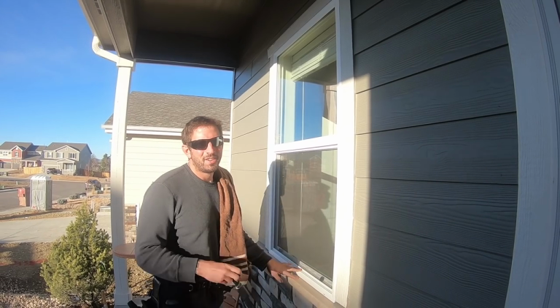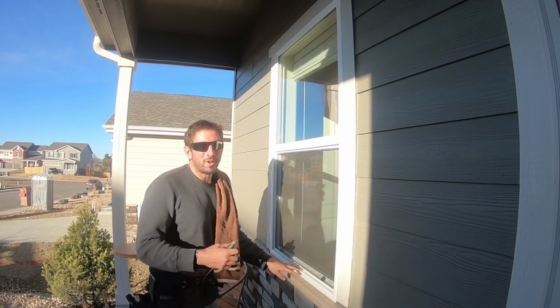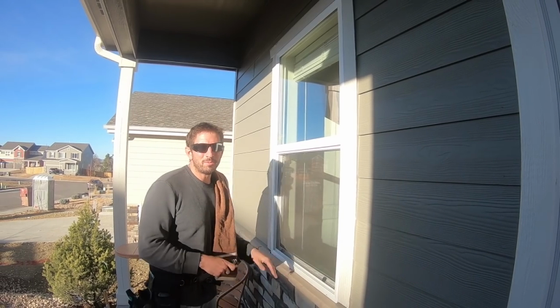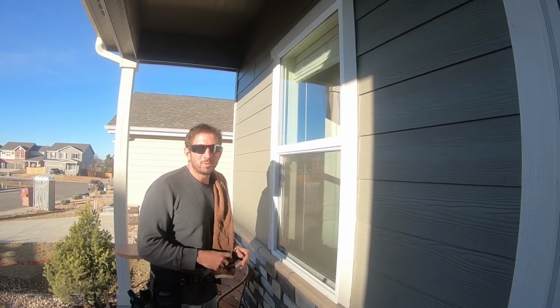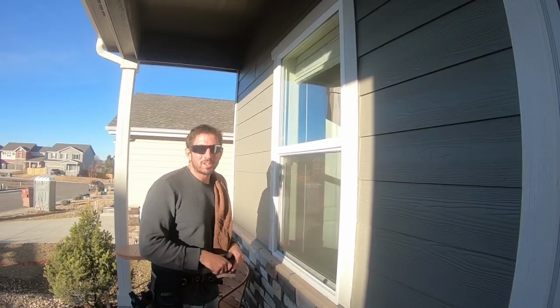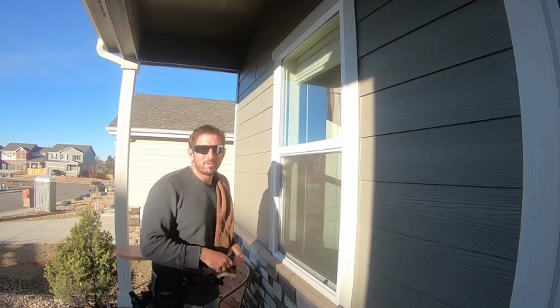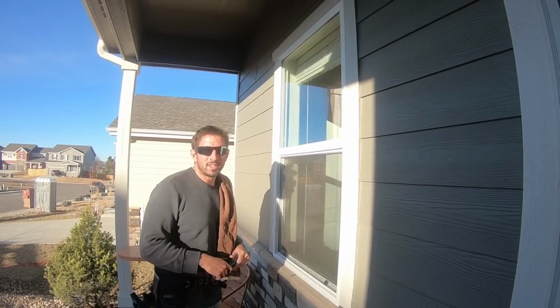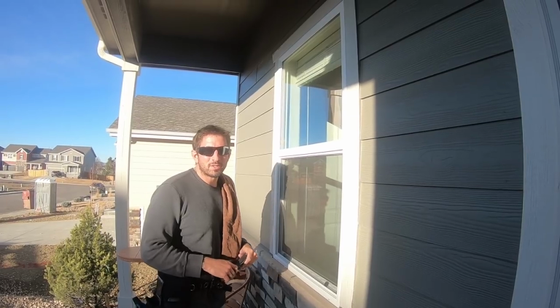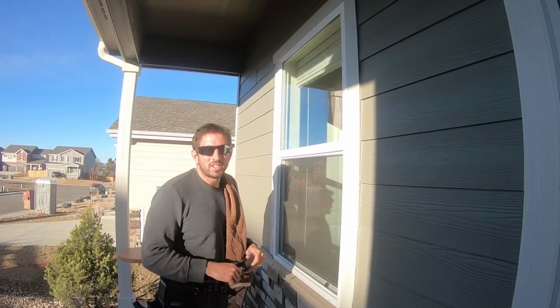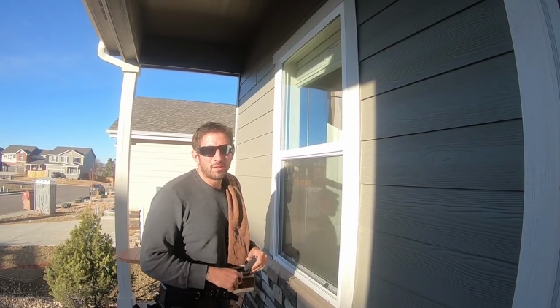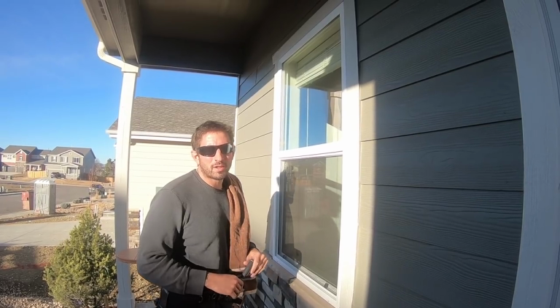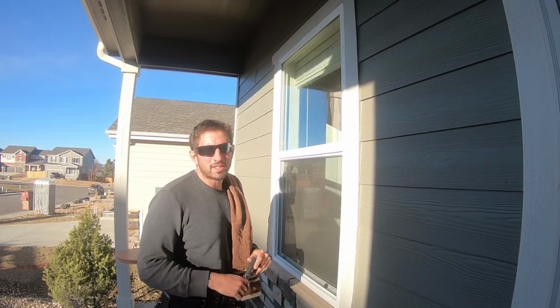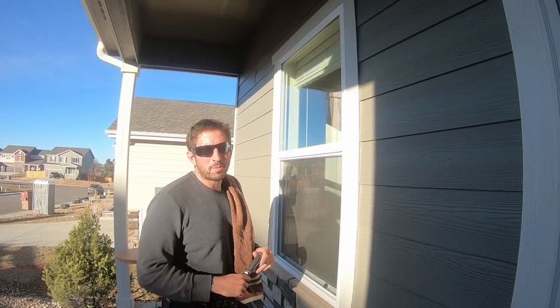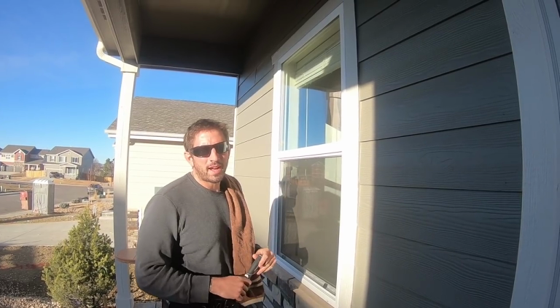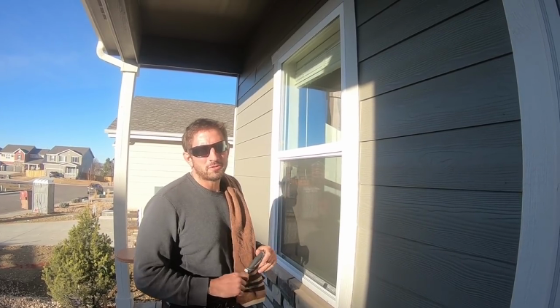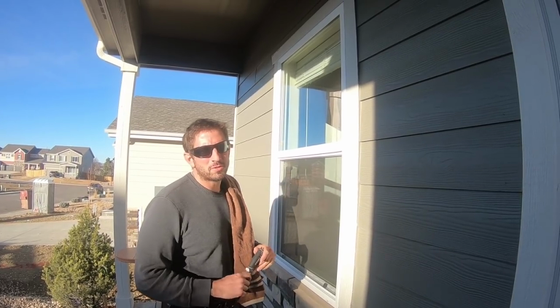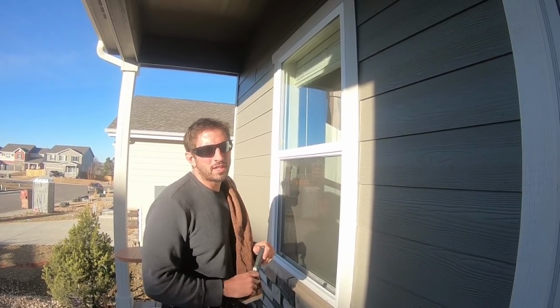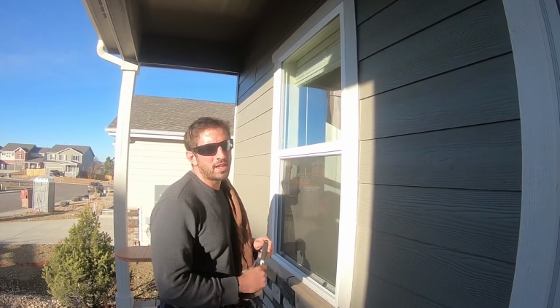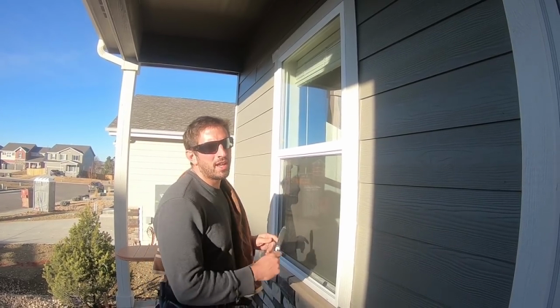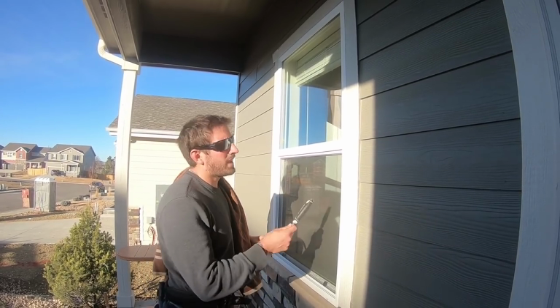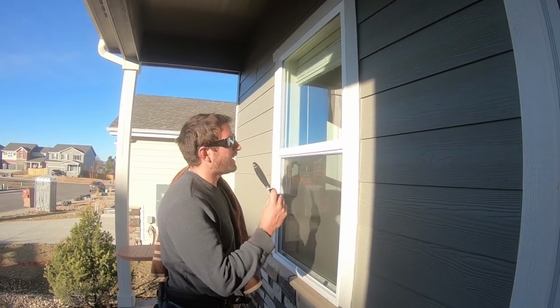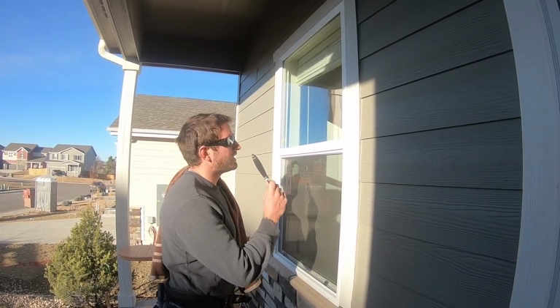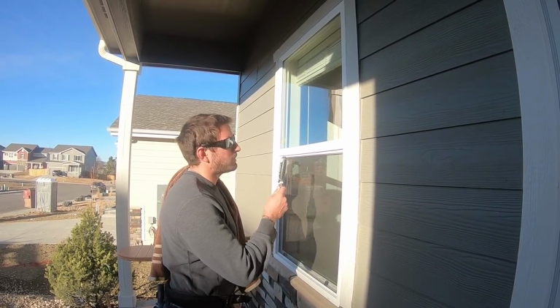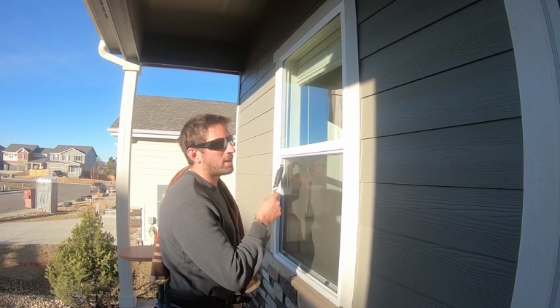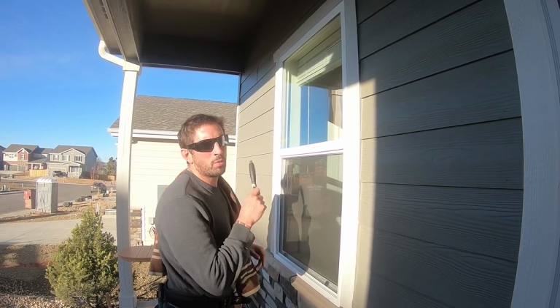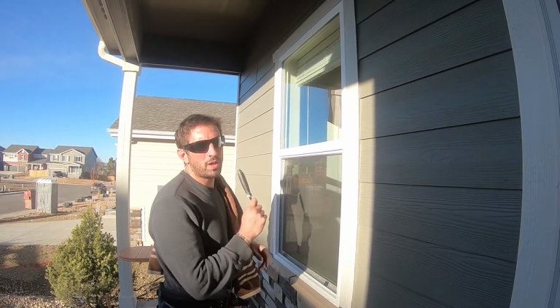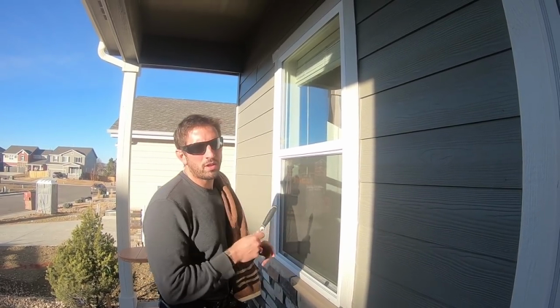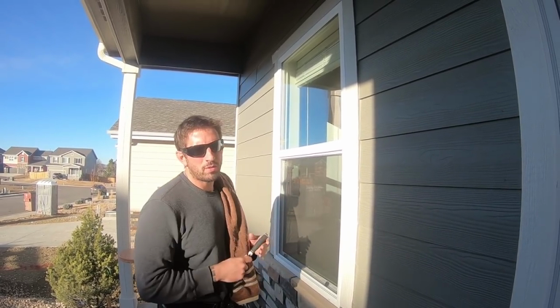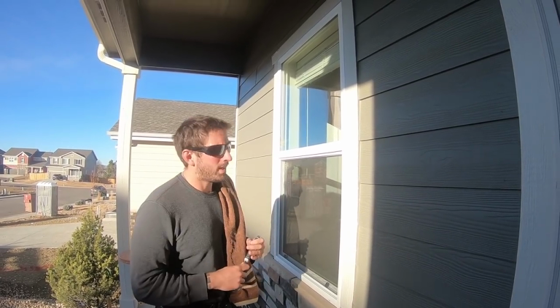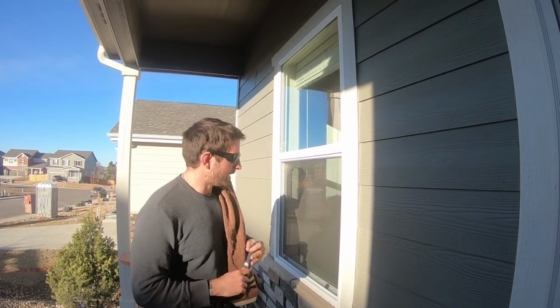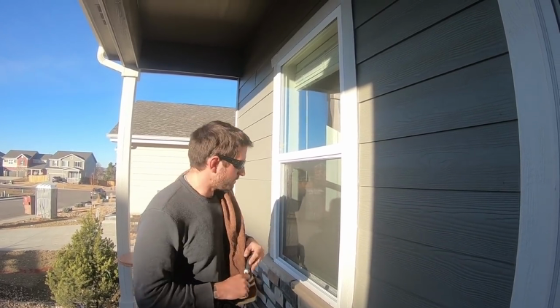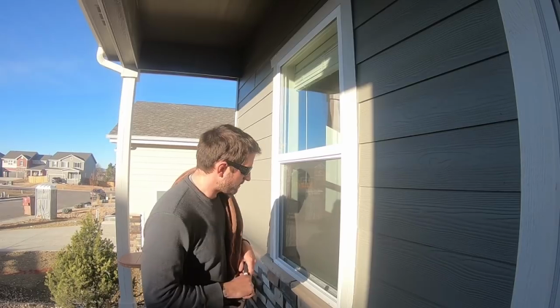Welcome to Window Cleaning Resource. Today we're going to talk about how to clean a double hung window and some tips.